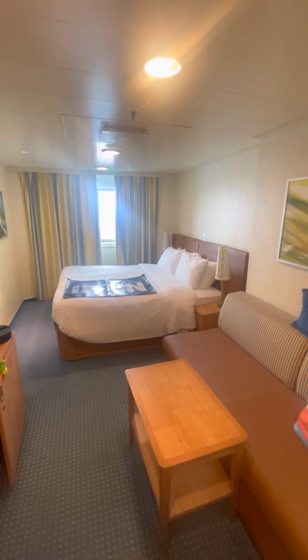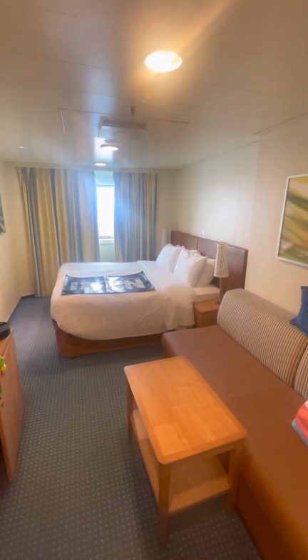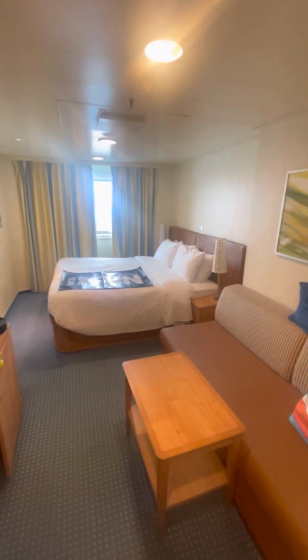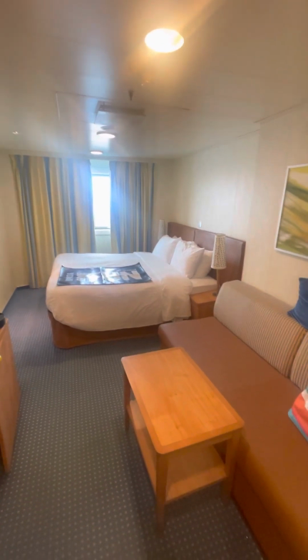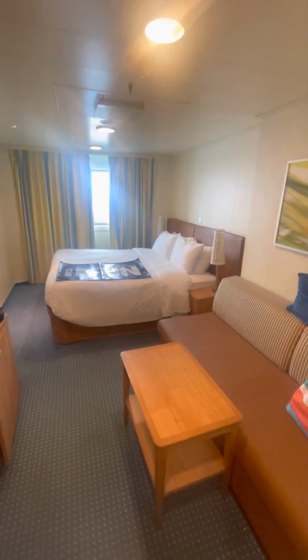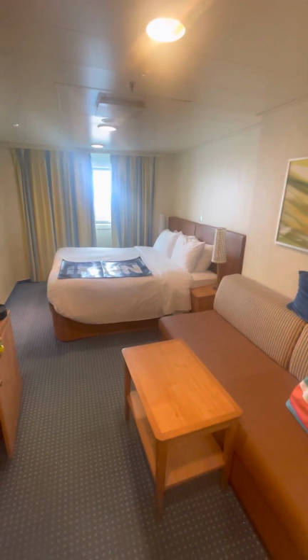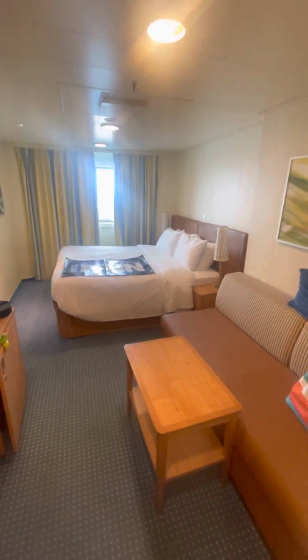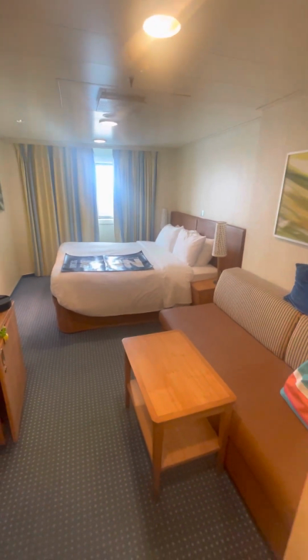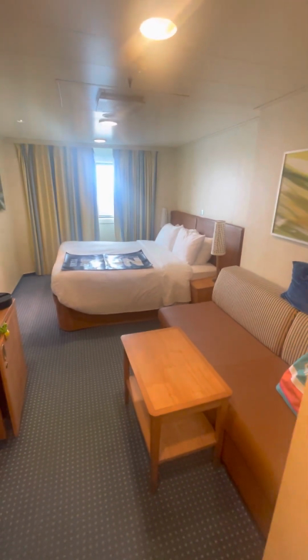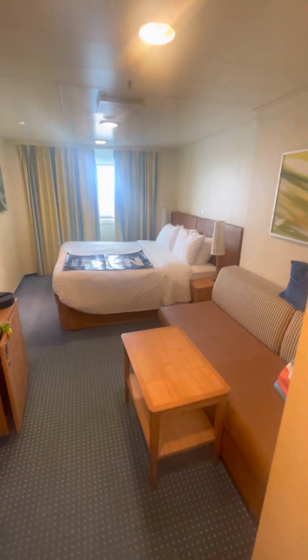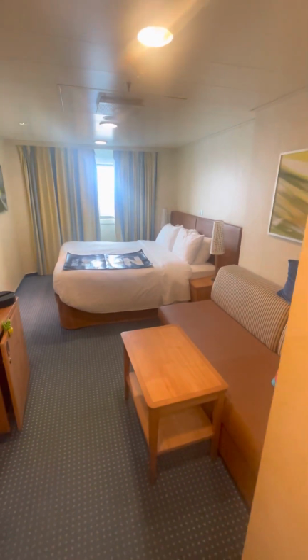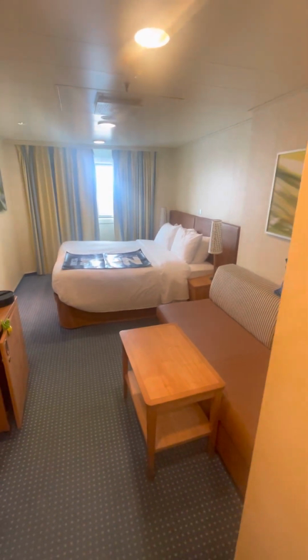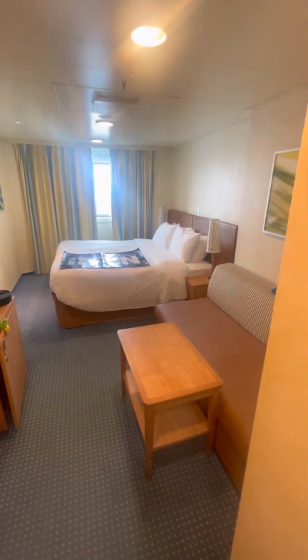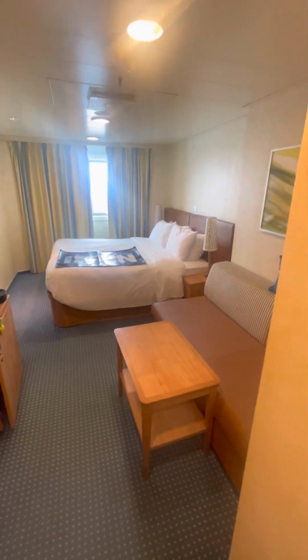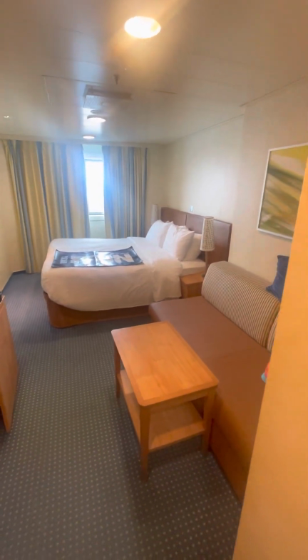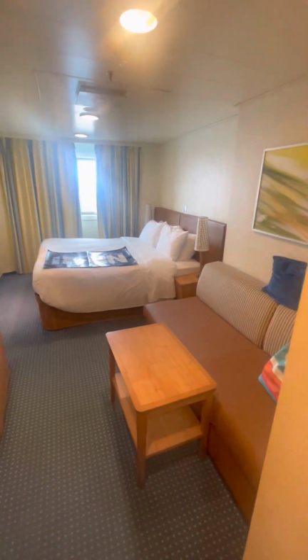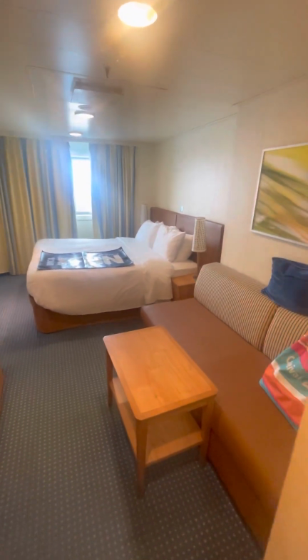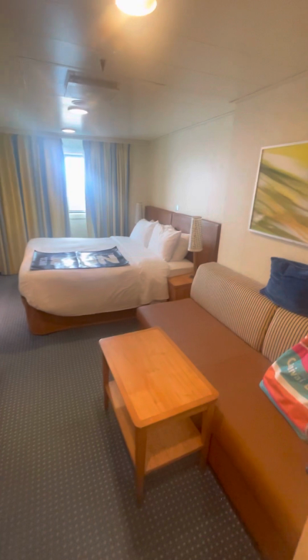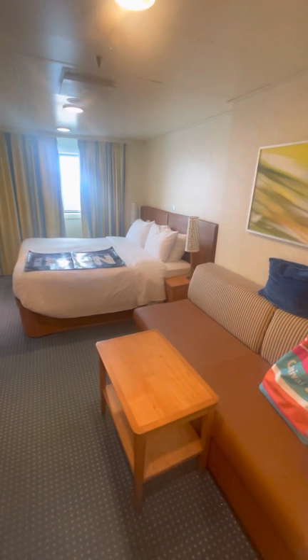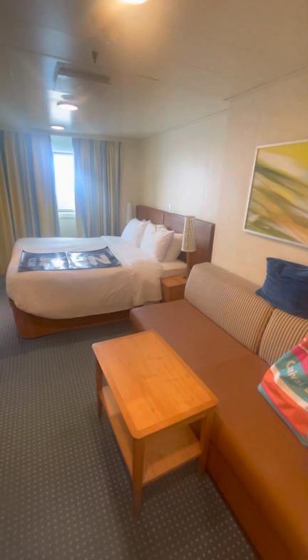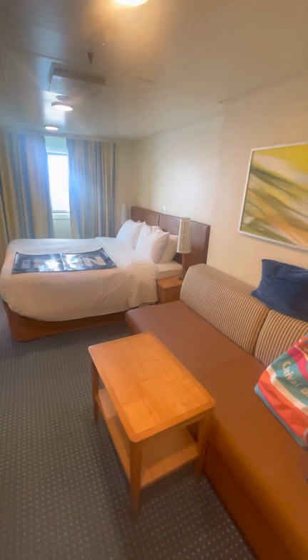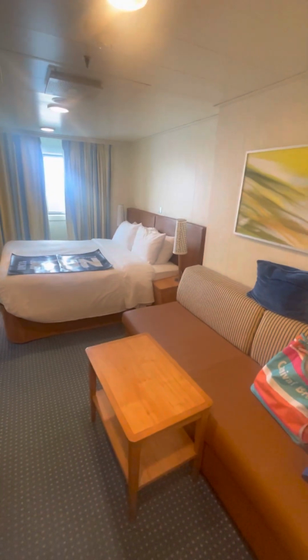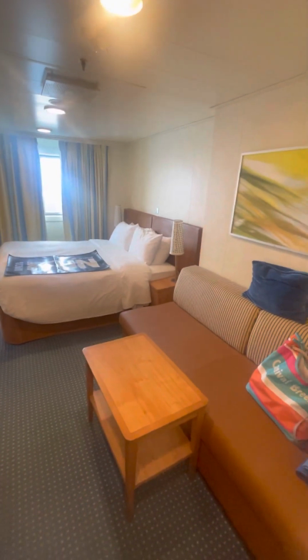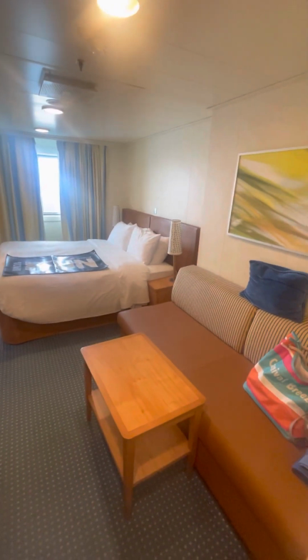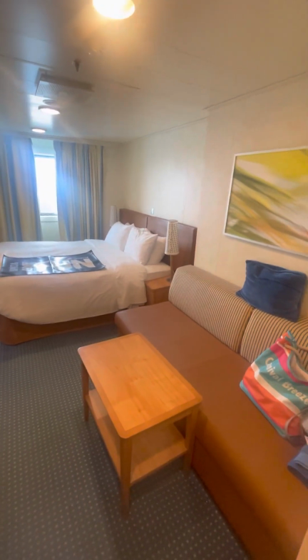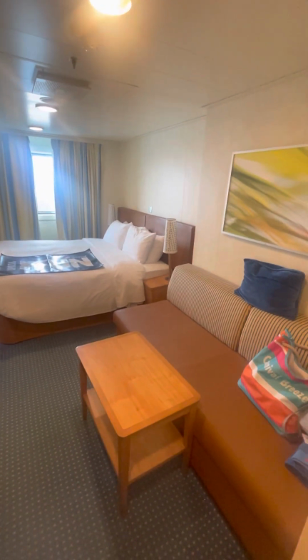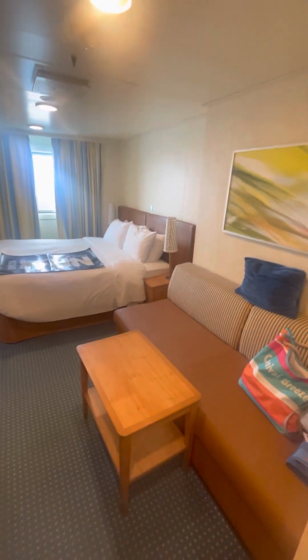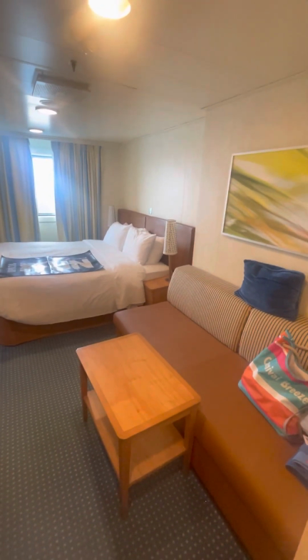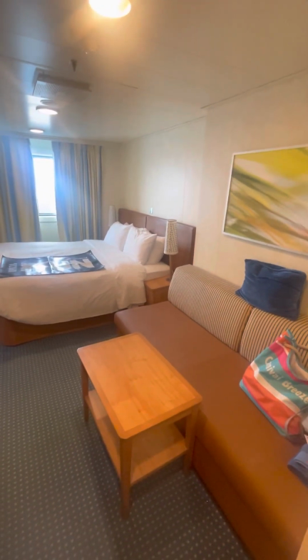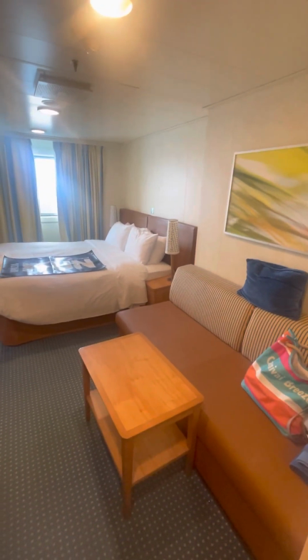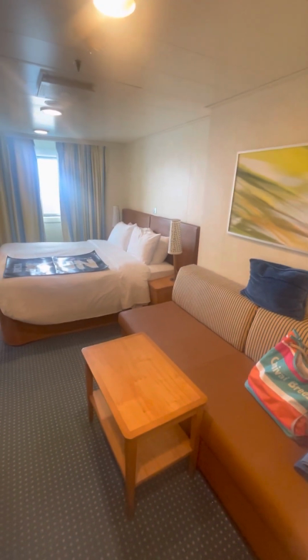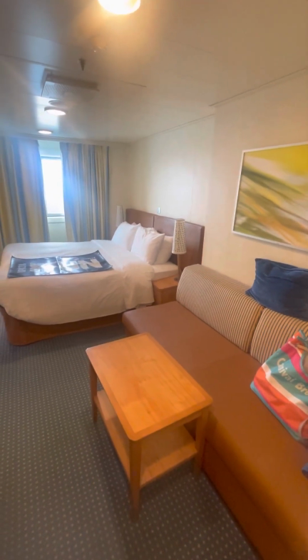This does have a couch in here, which I wish it didn't, because then it would seem like there was more room.